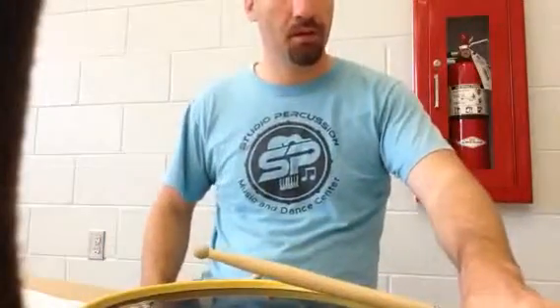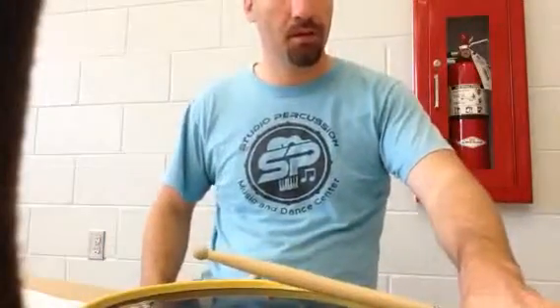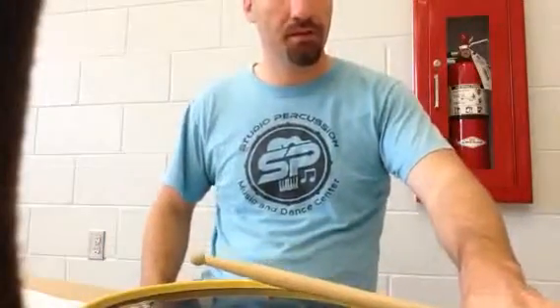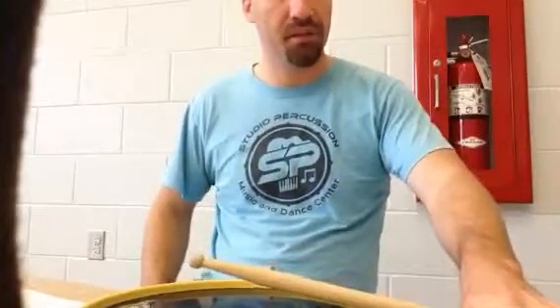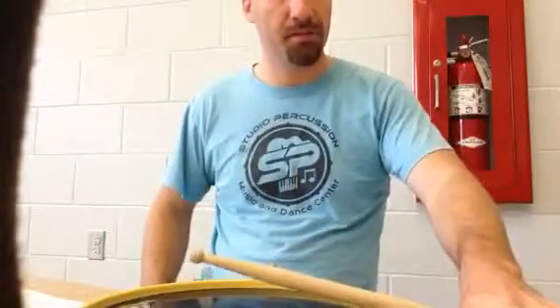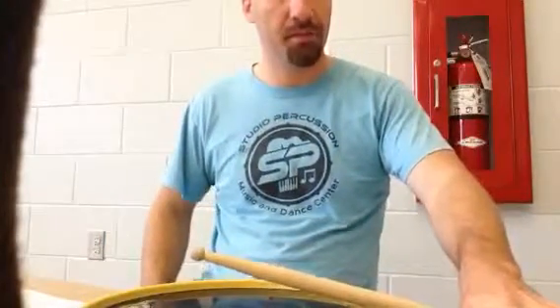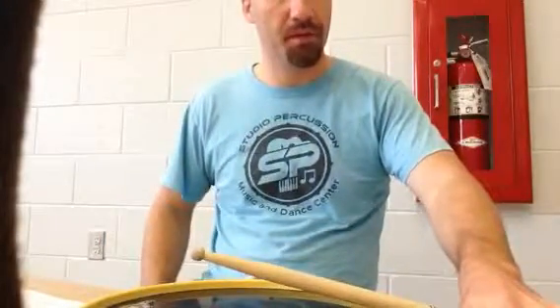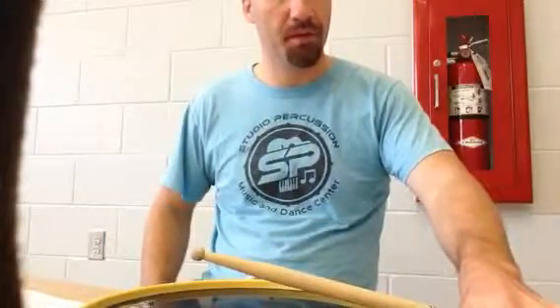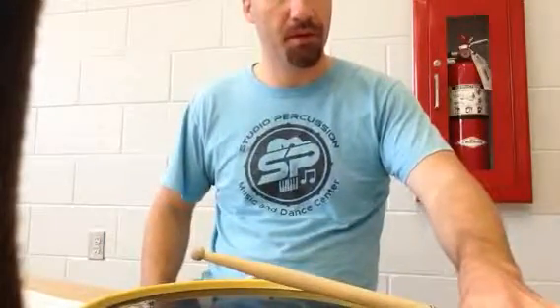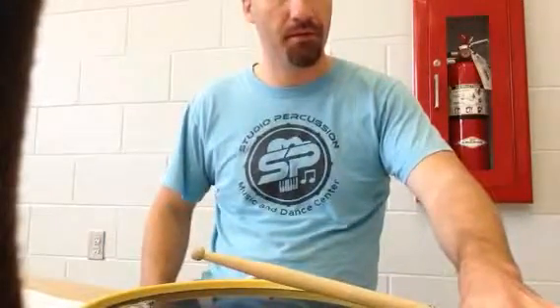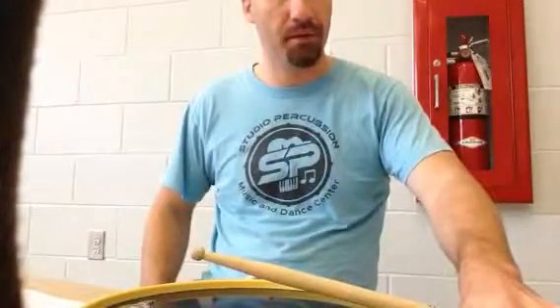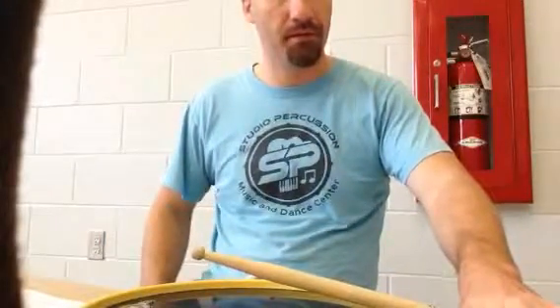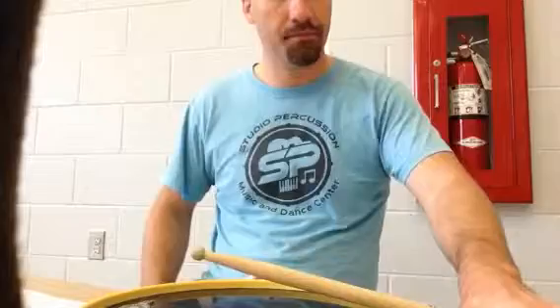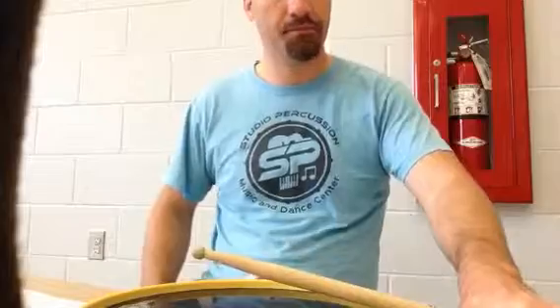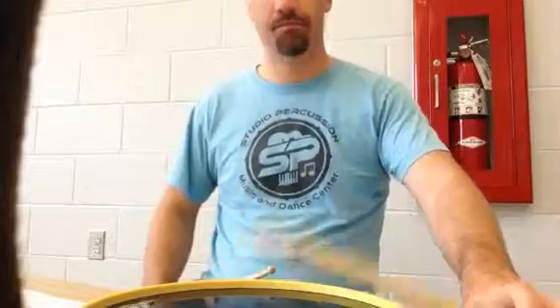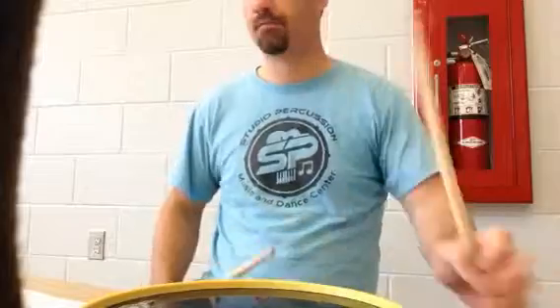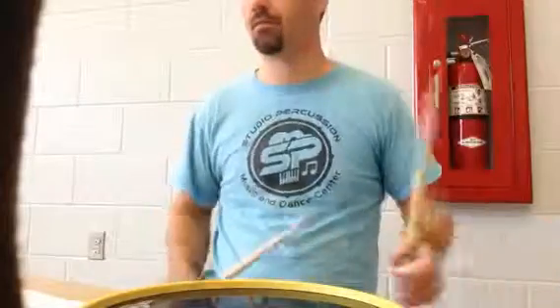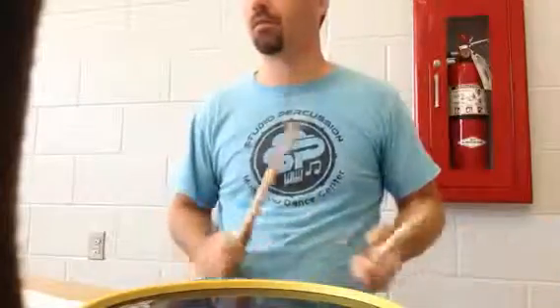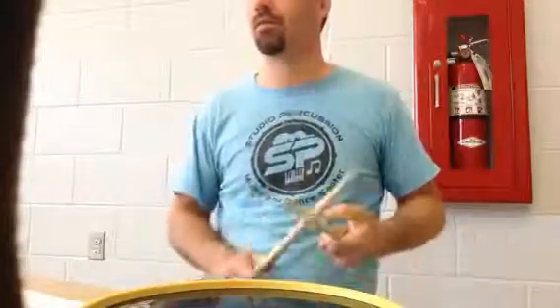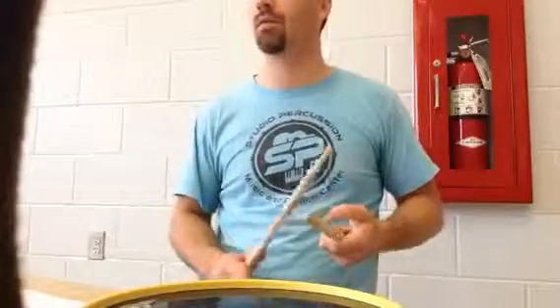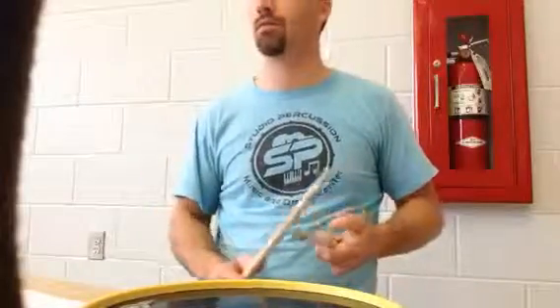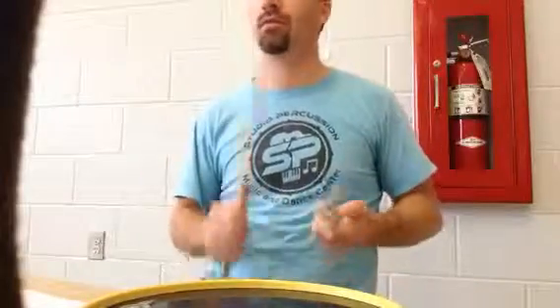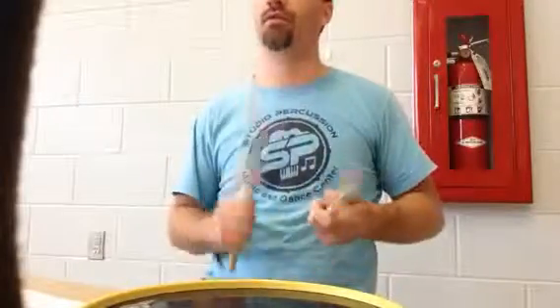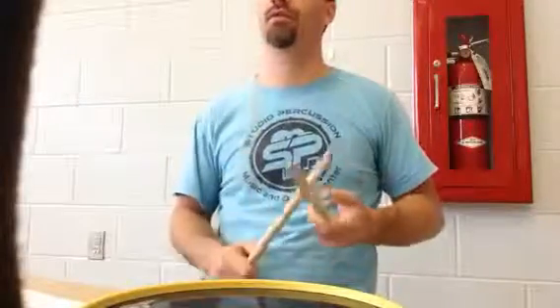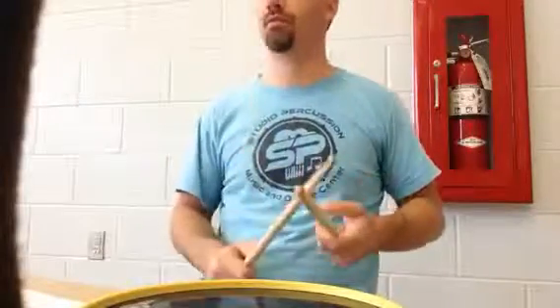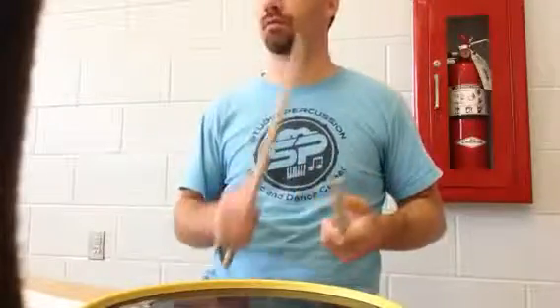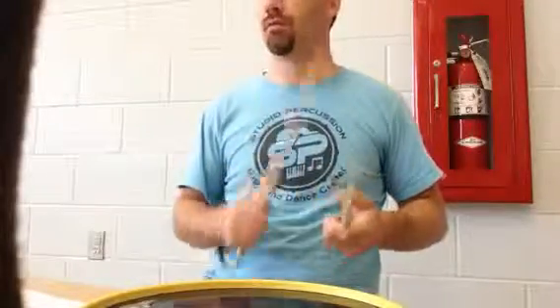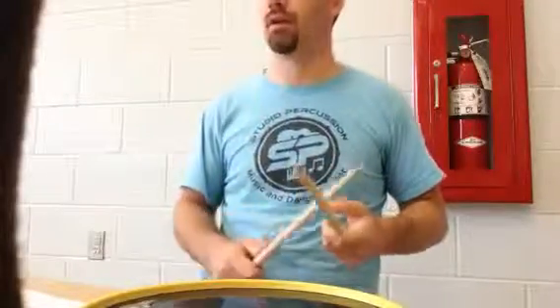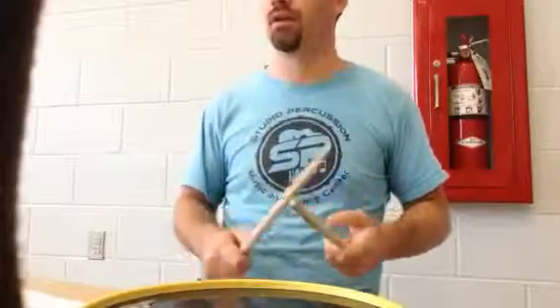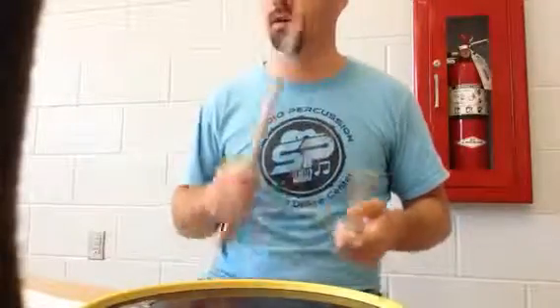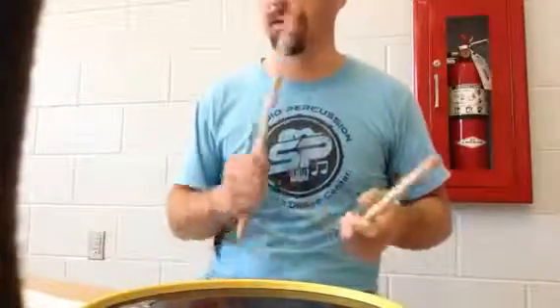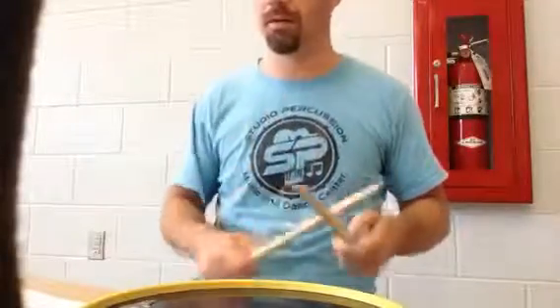Okay, that was 80 beats per minute. Now we're at 85. One, two, three, go.